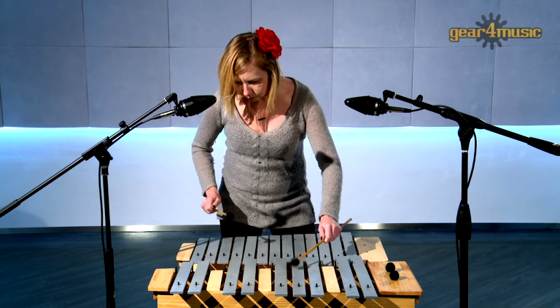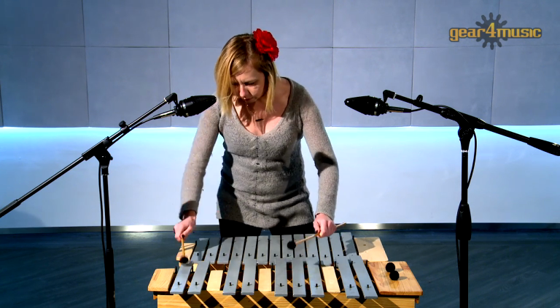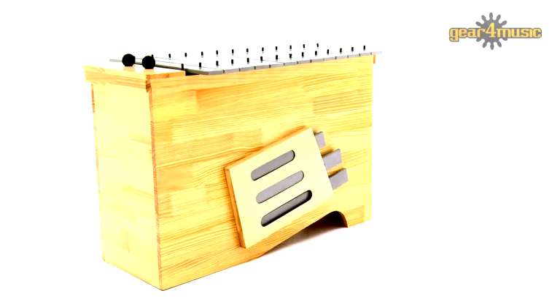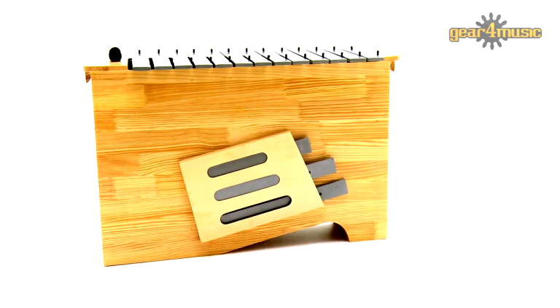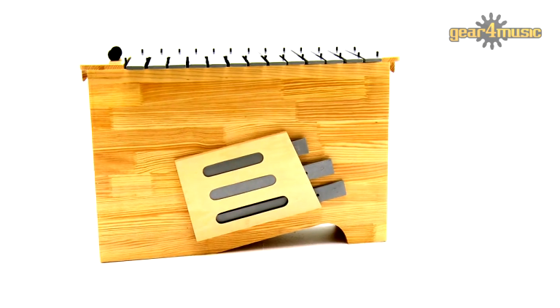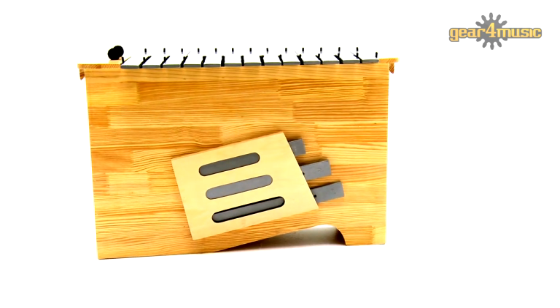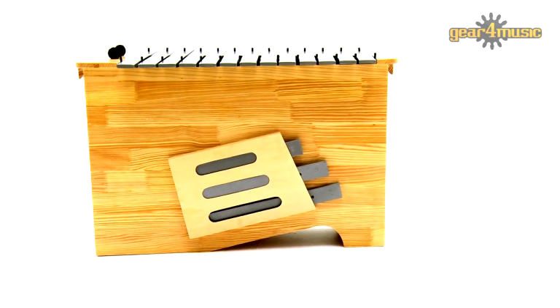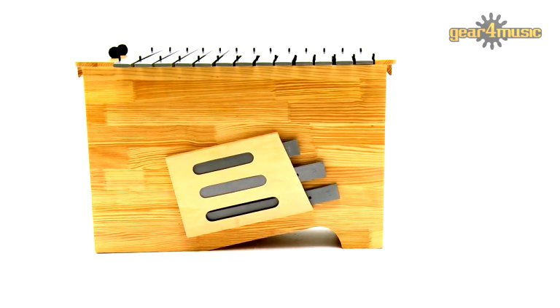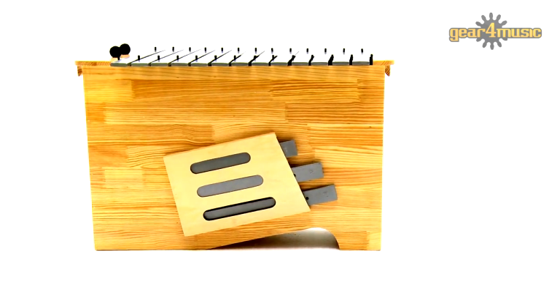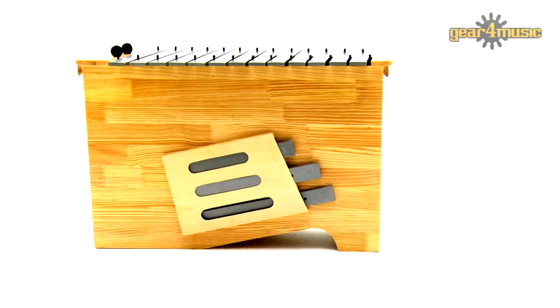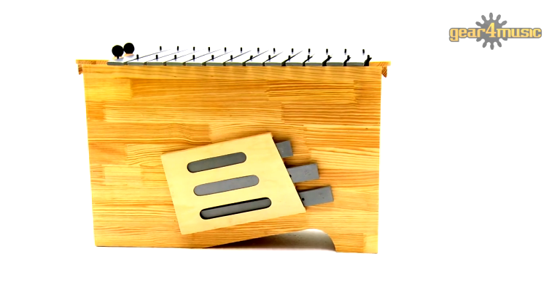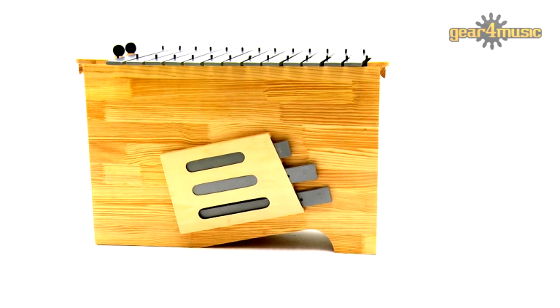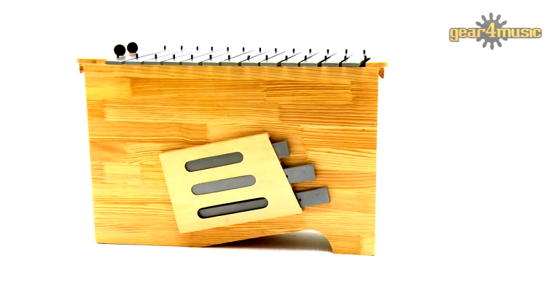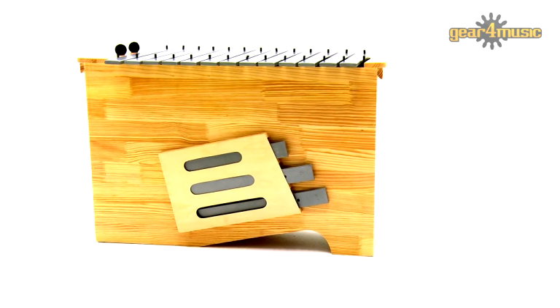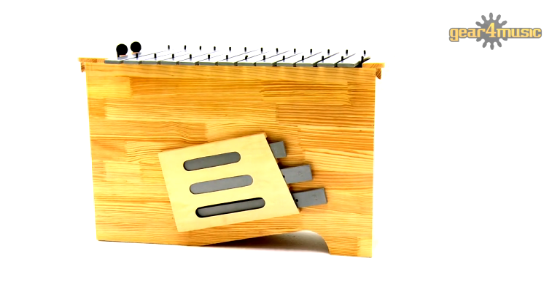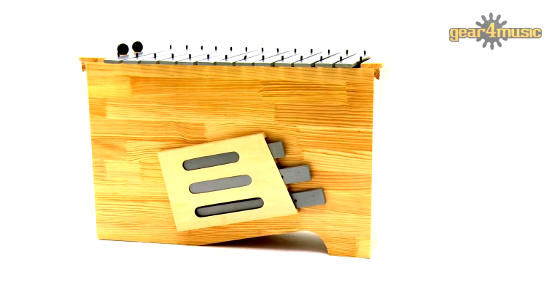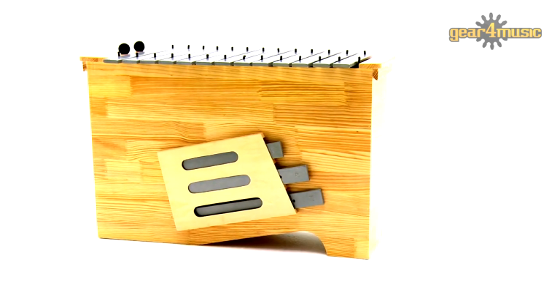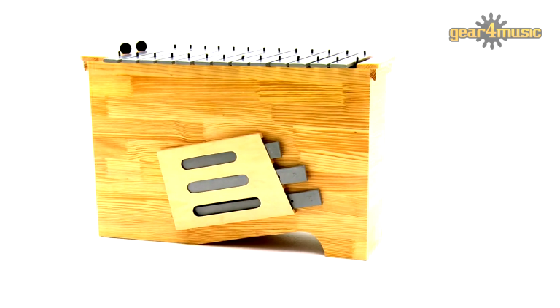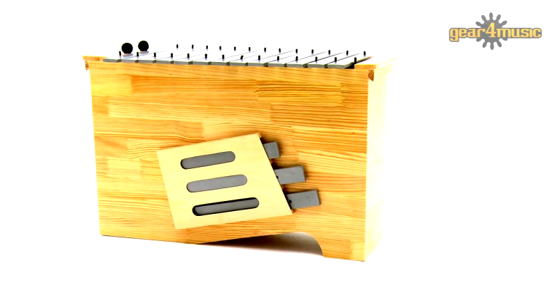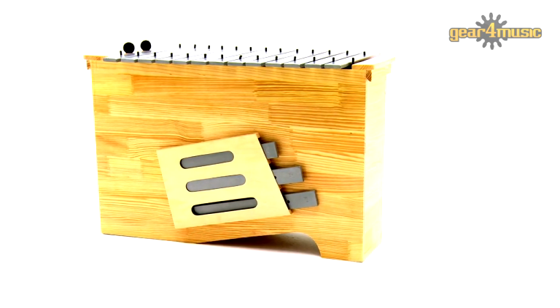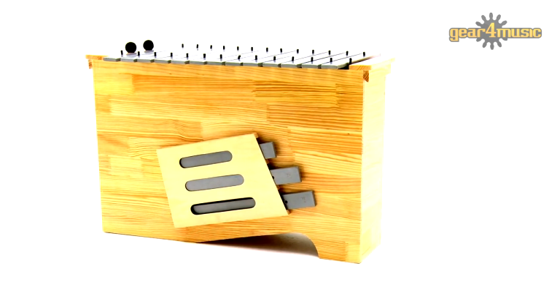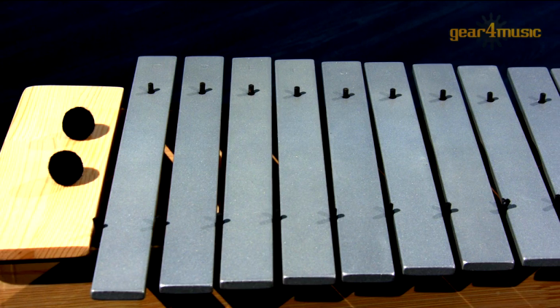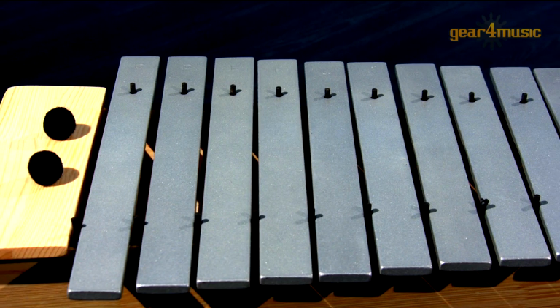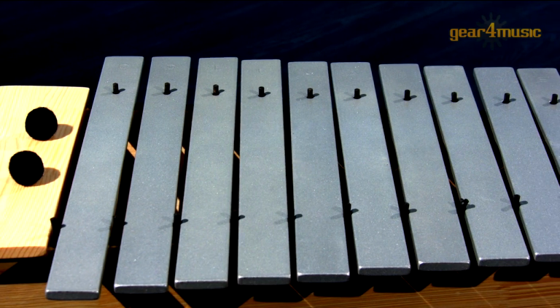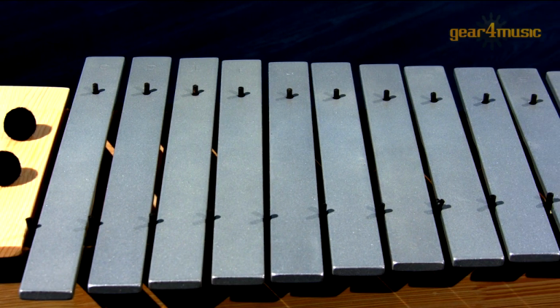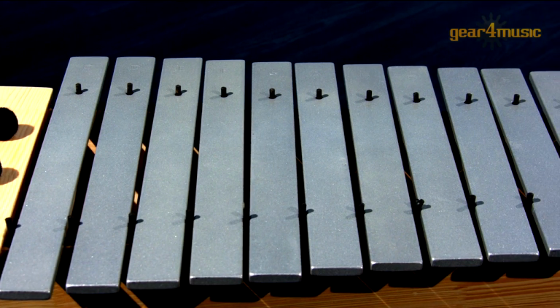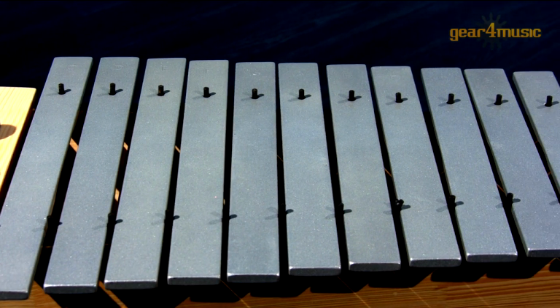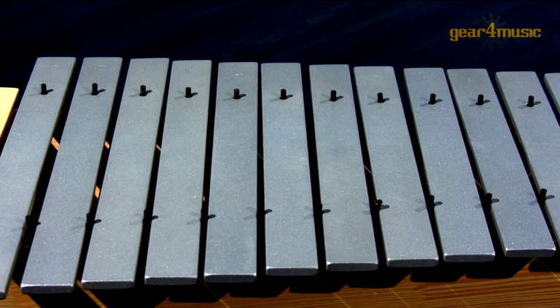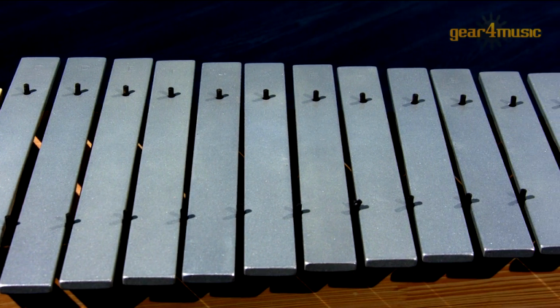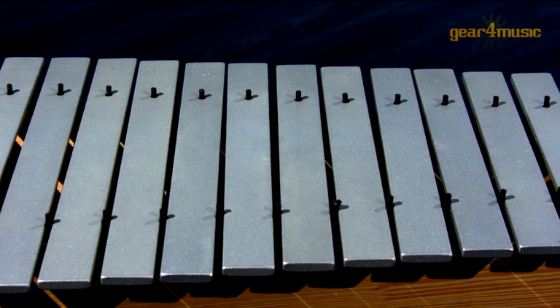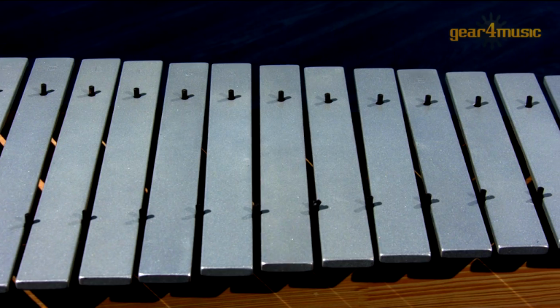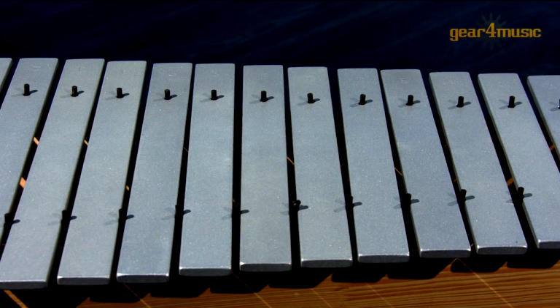The diatonic glockenspiel includes spare F-sharp and B-flat bars, making it possible to play in three different keys.